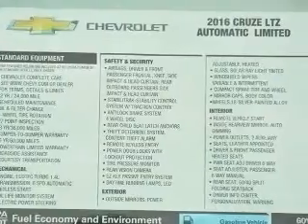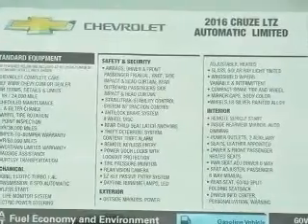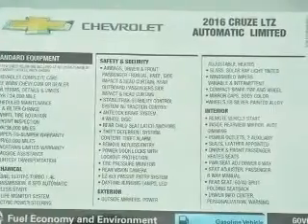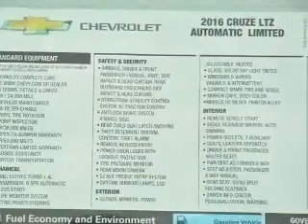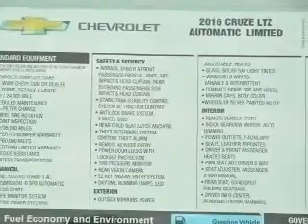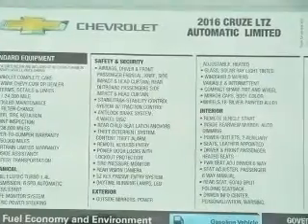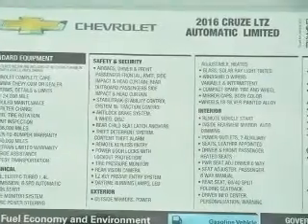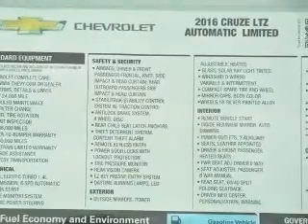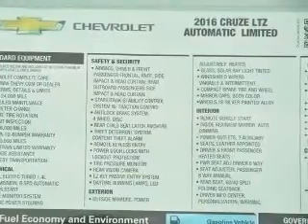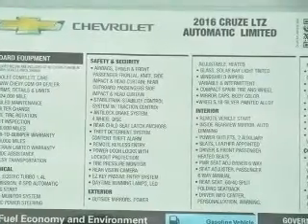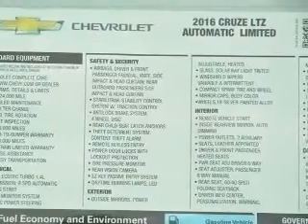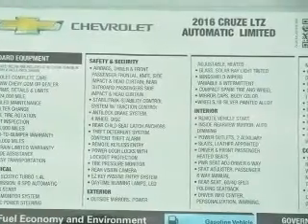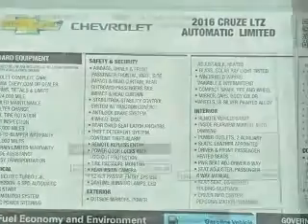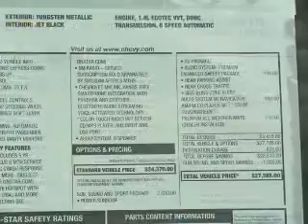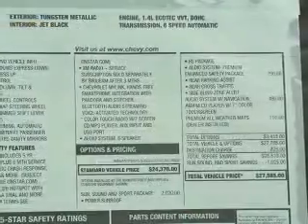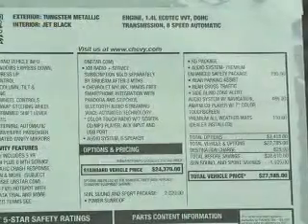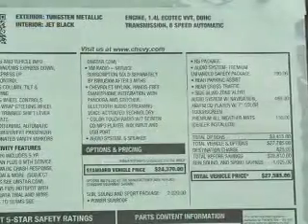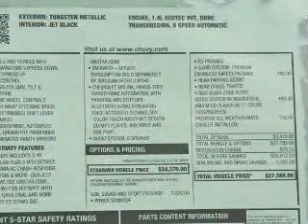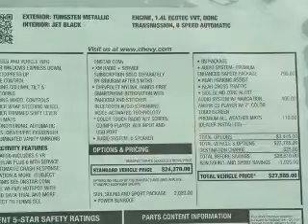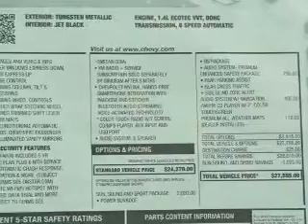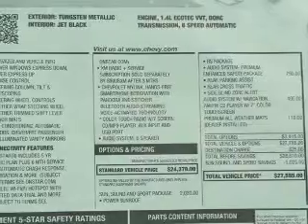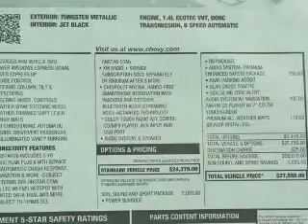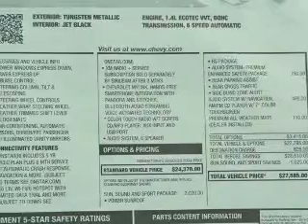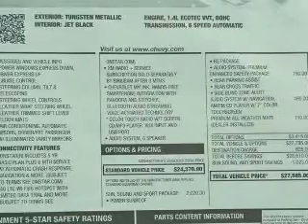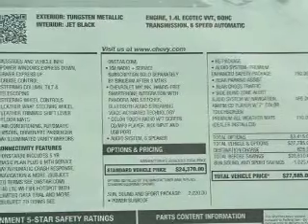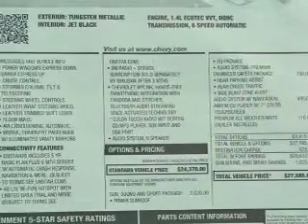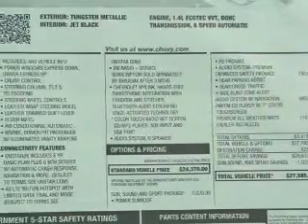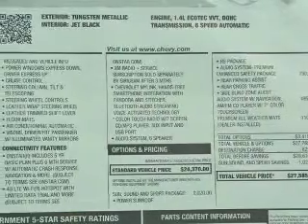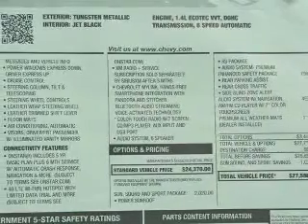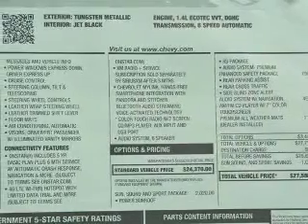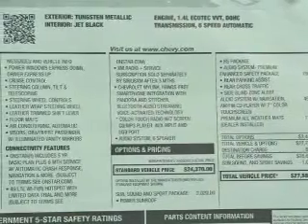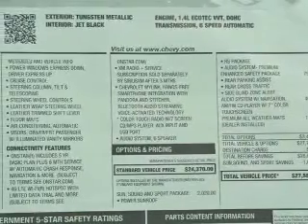Sirius XM satellite radio, digital audio input, remote start, steering wheel controls, and aluminum rims.